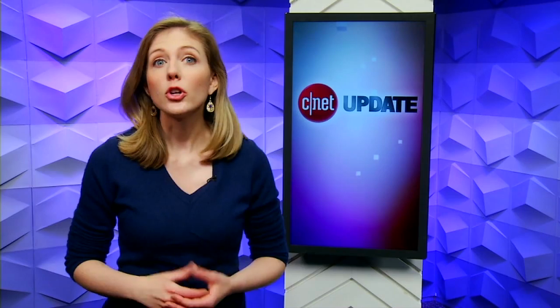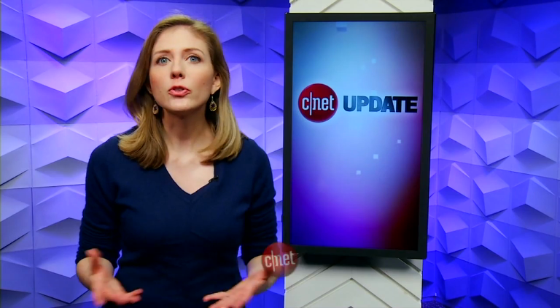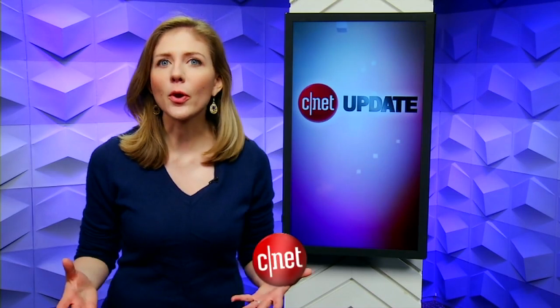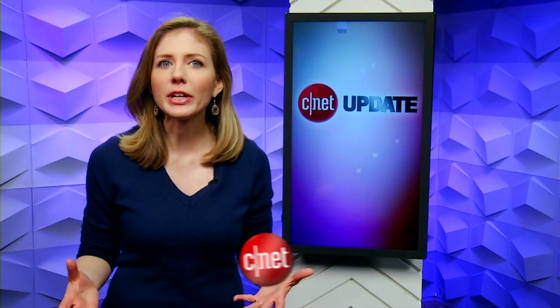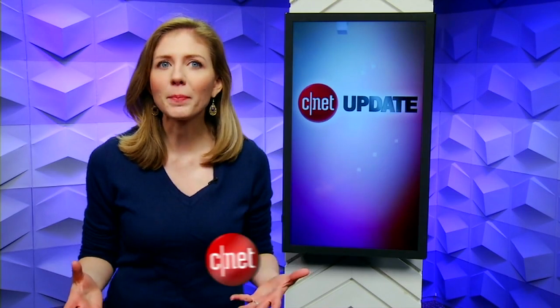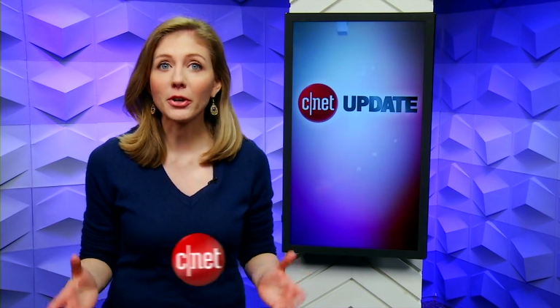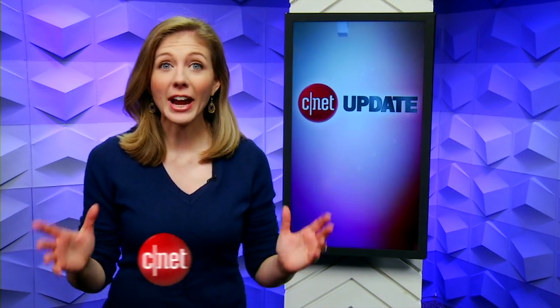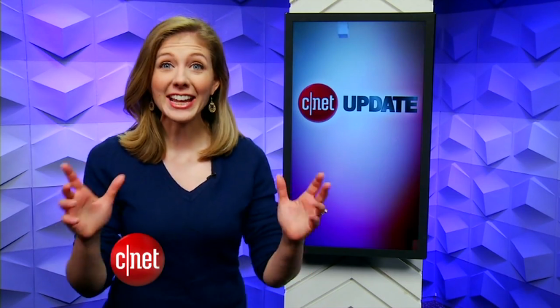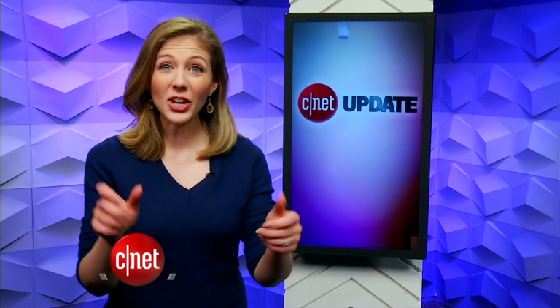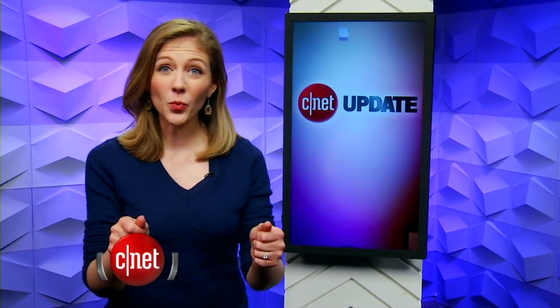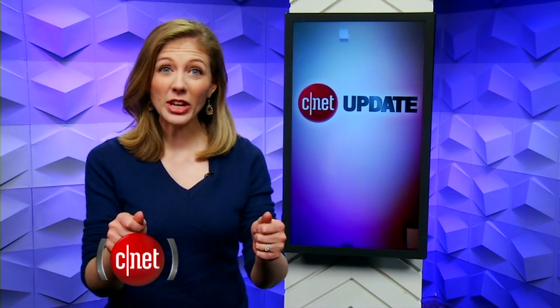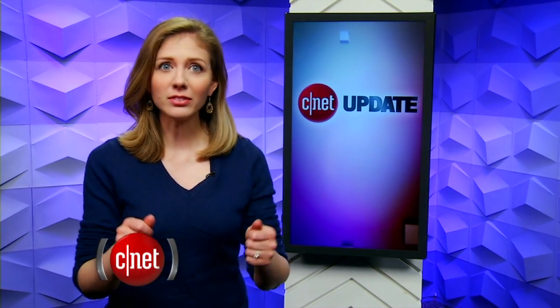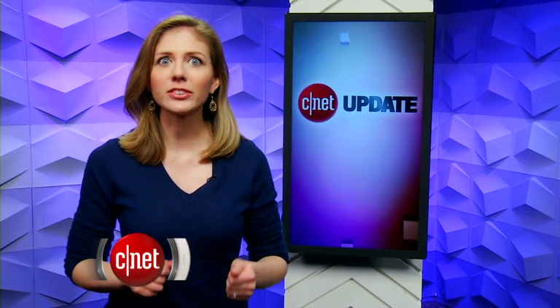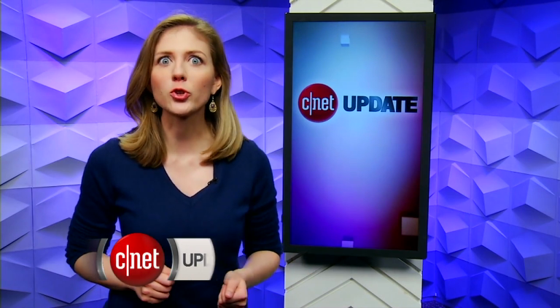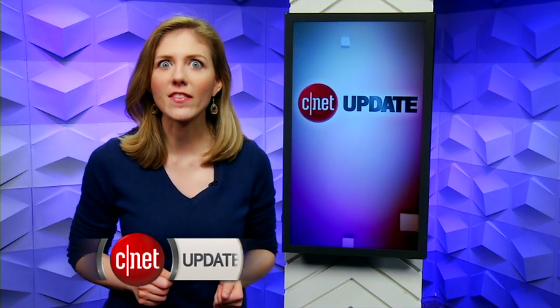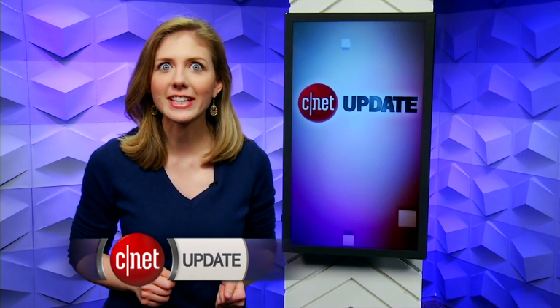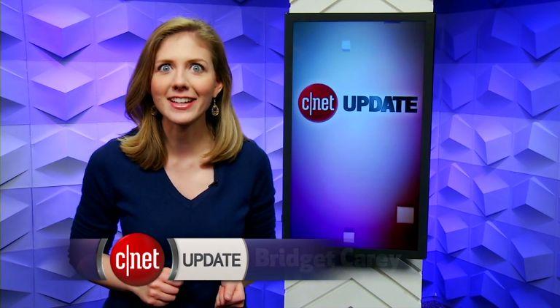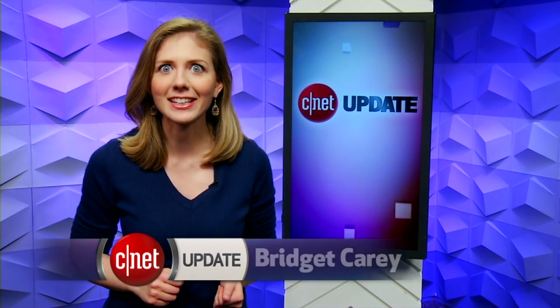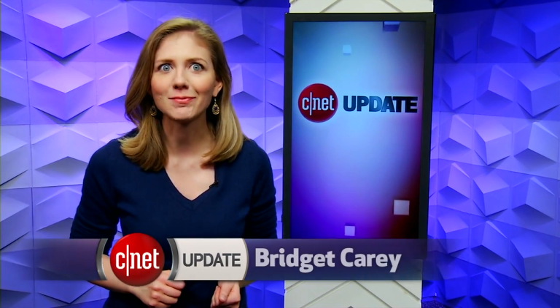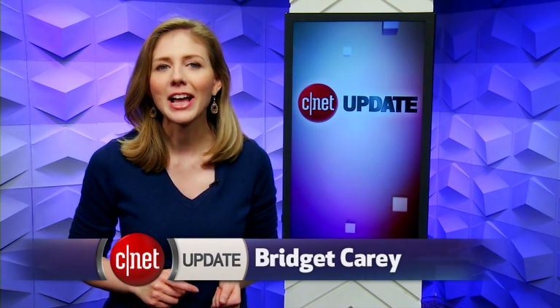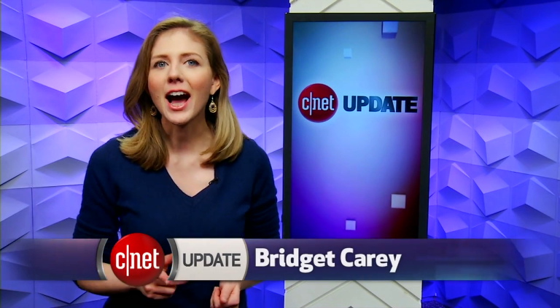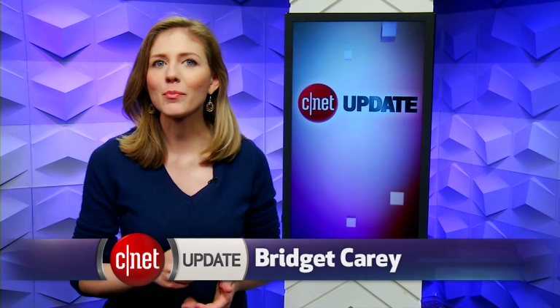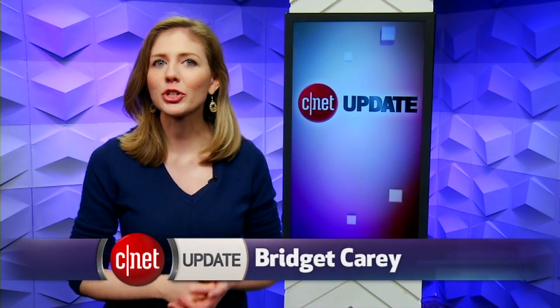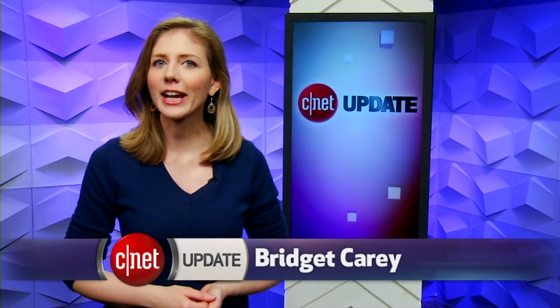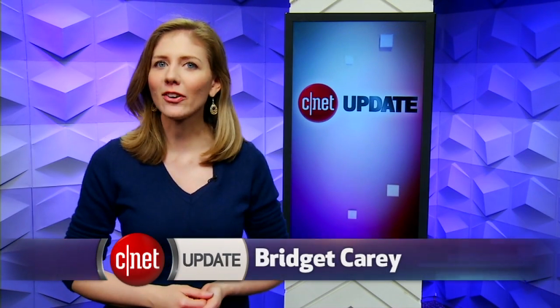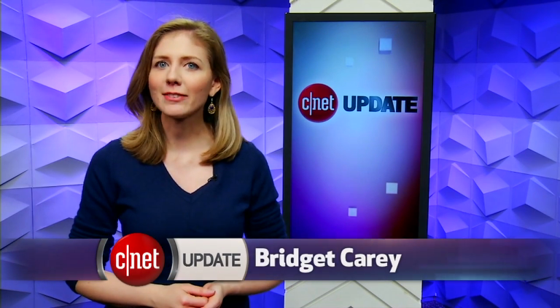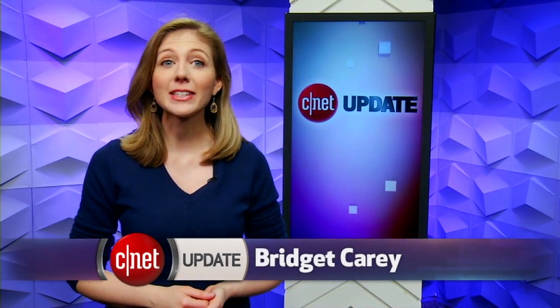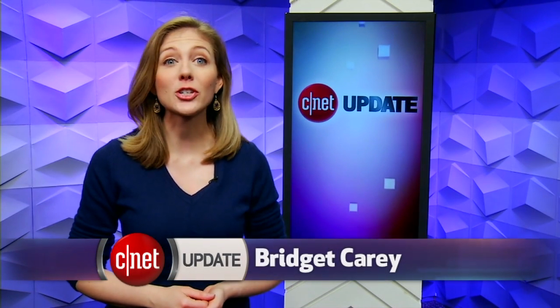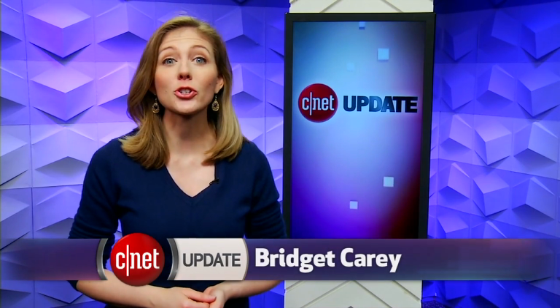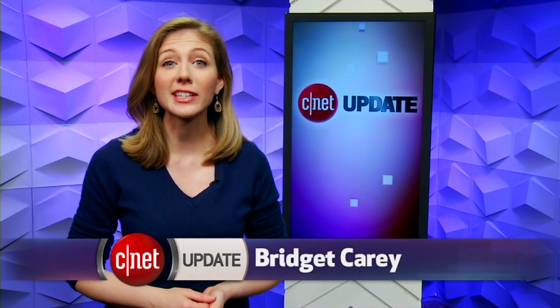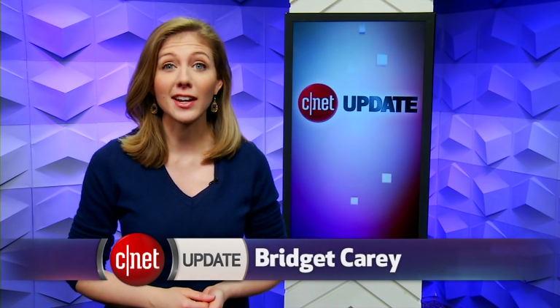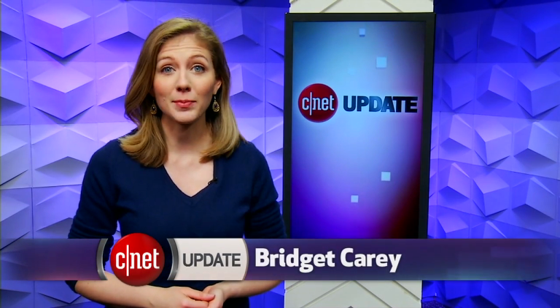You don't need to put your hands on the wheel to drive a Tesla. I'm Bridget Carey, this is your CNET Update.